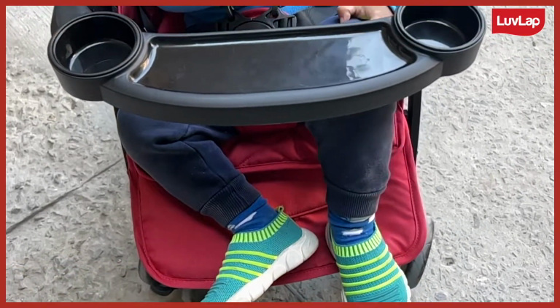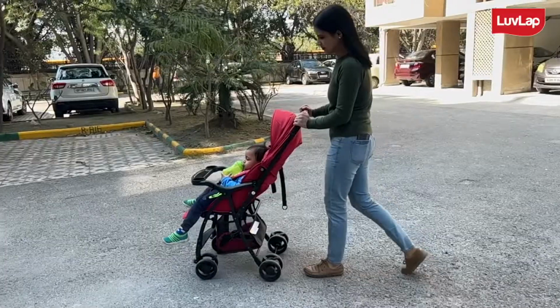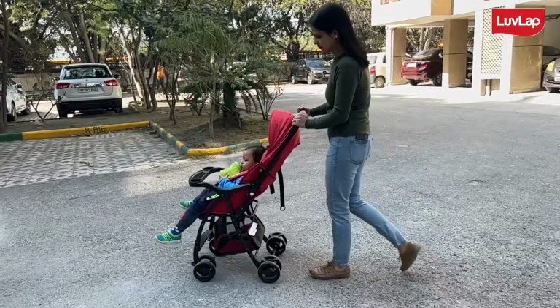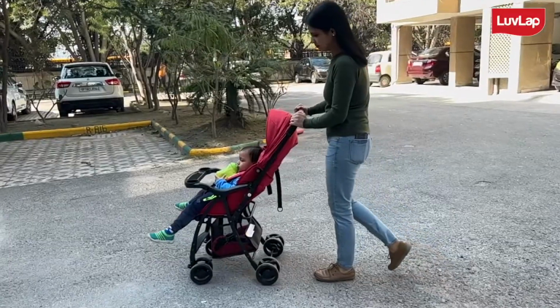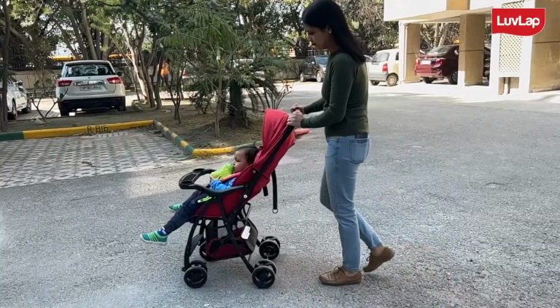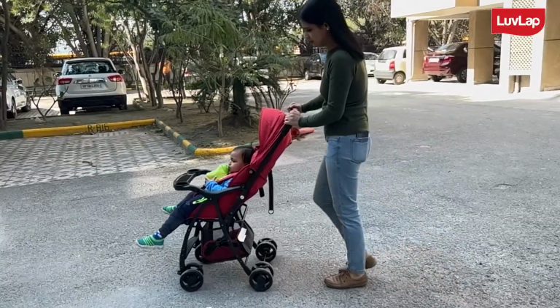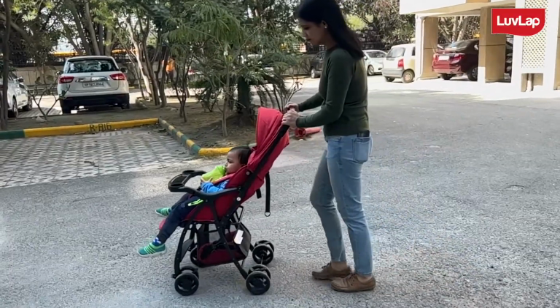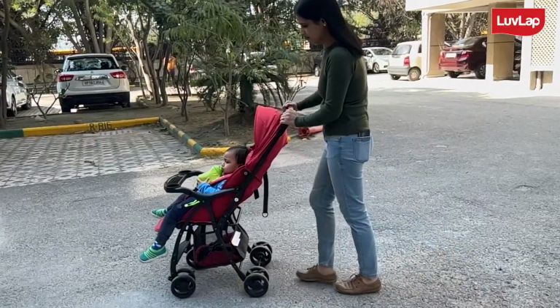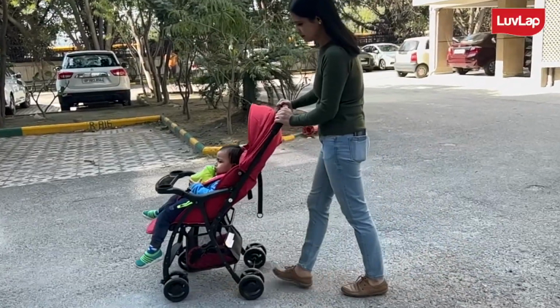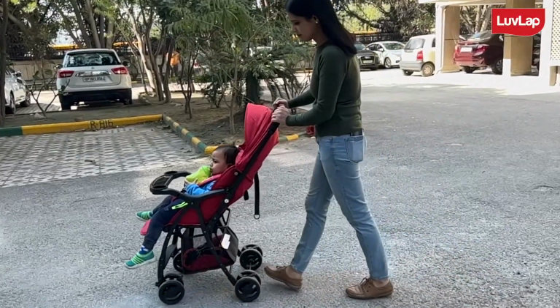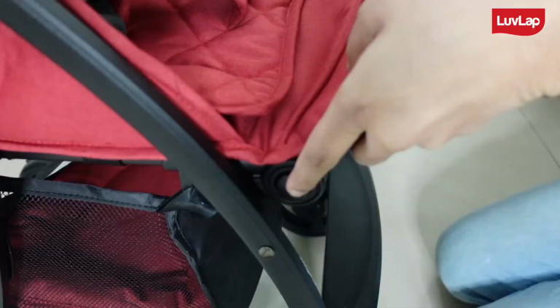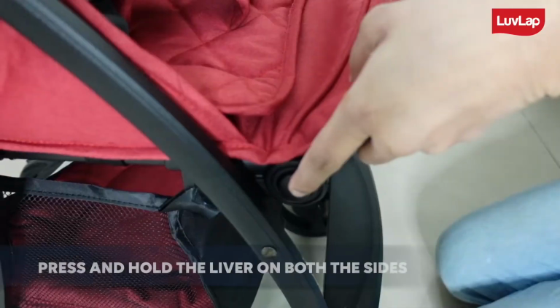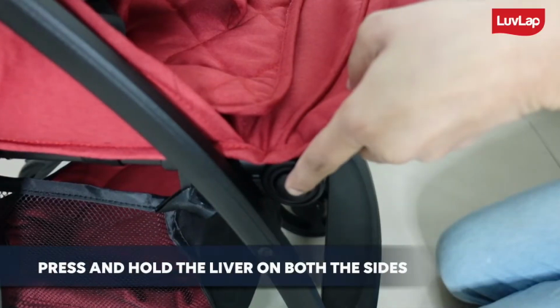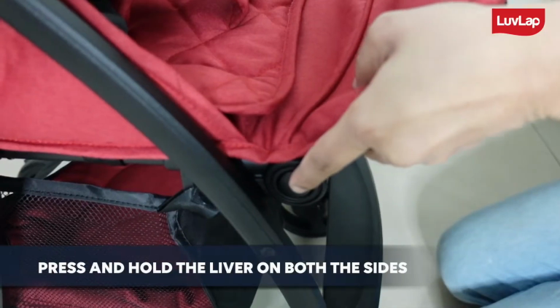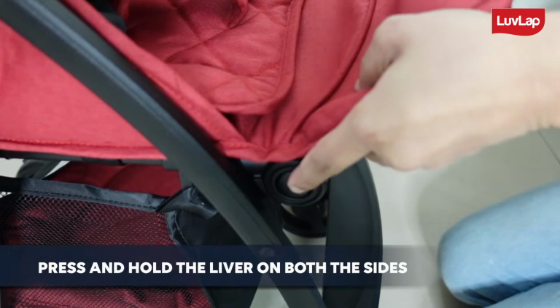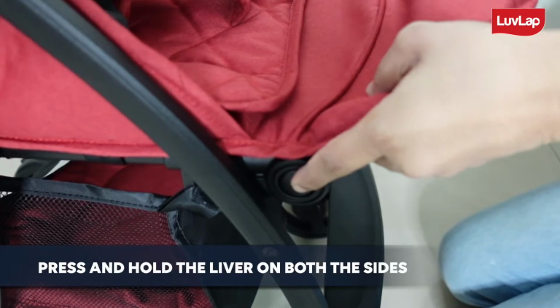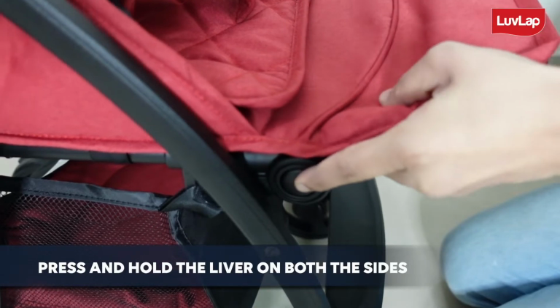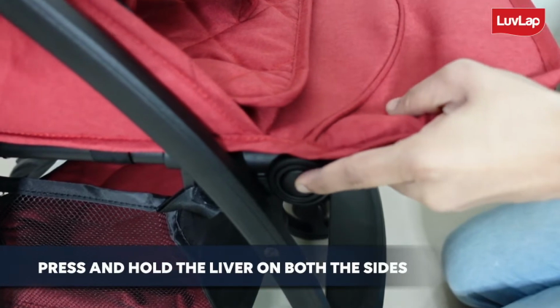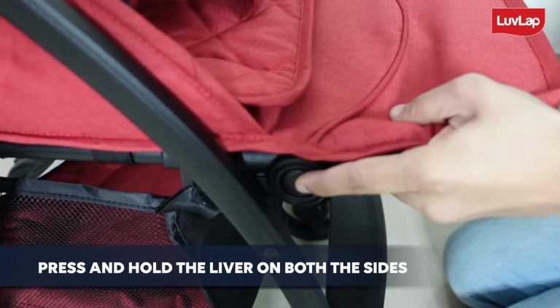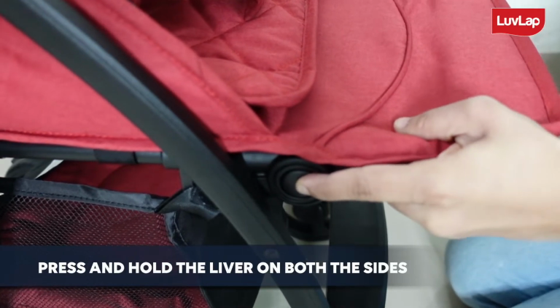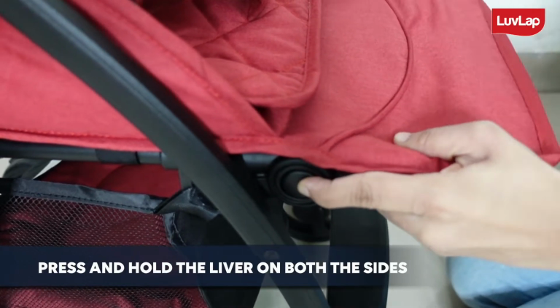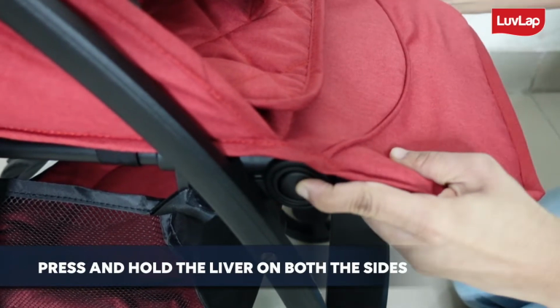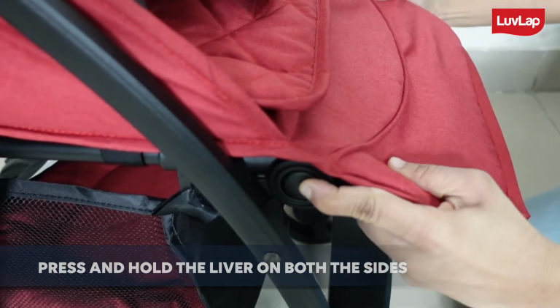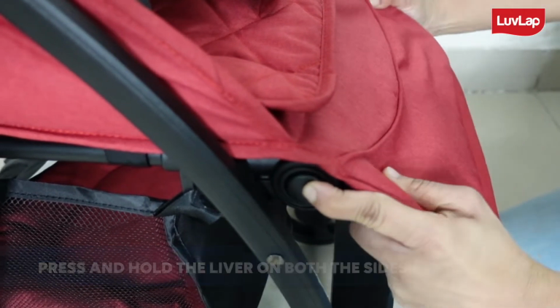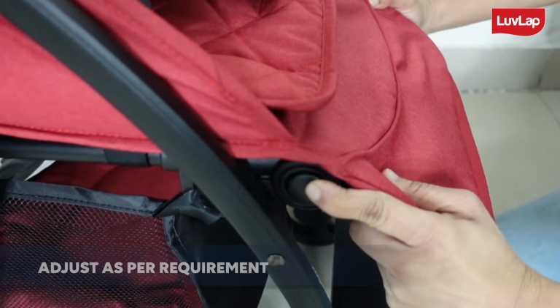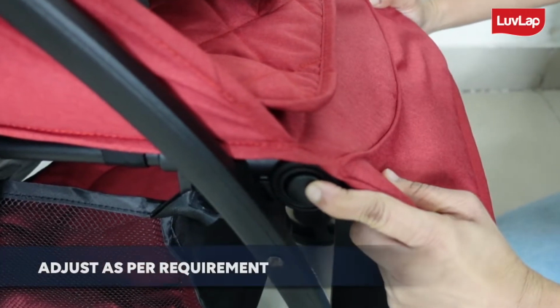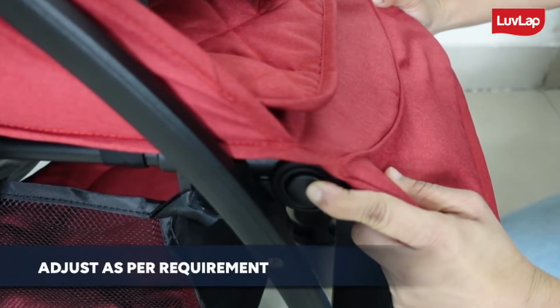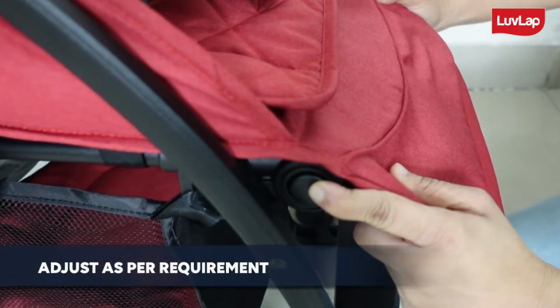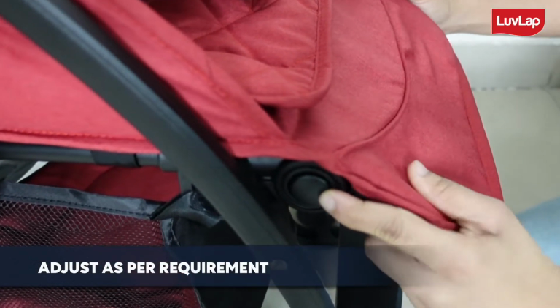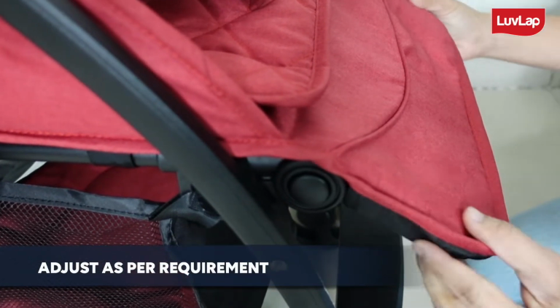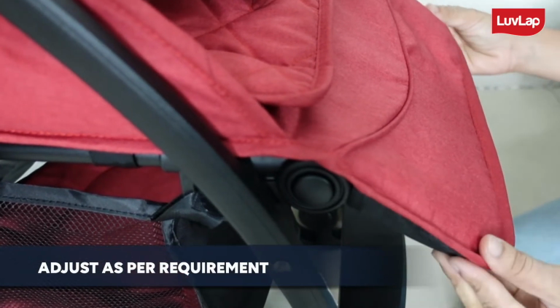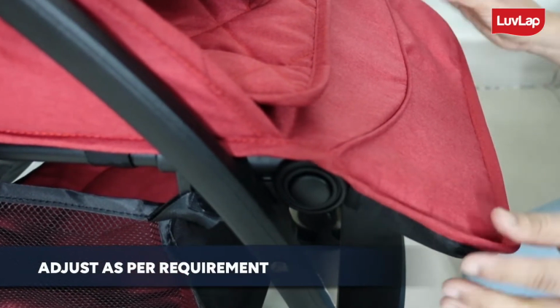In order to adjust the leg support, simply press and hold the lever on both the sides and adjust it as per your requirement.